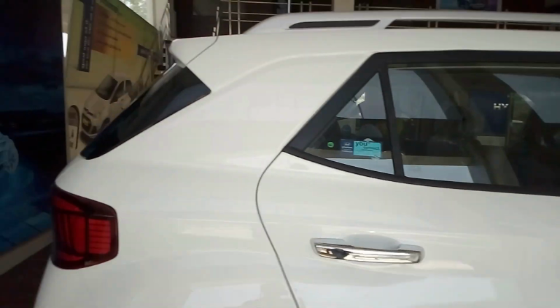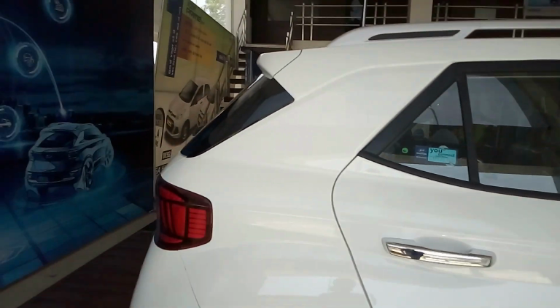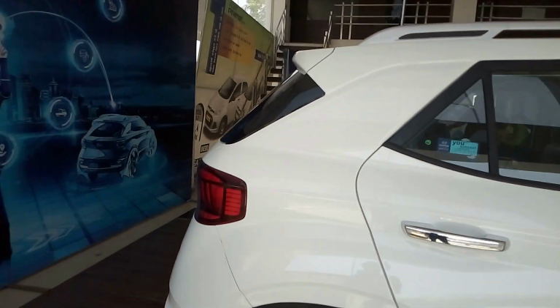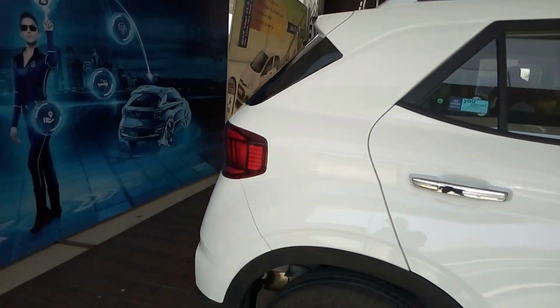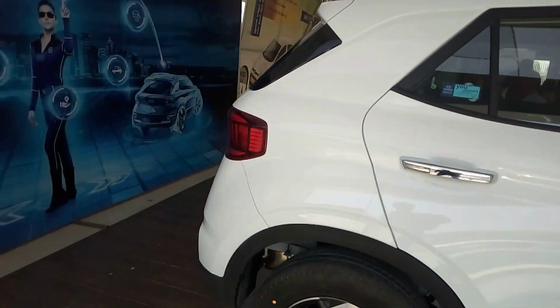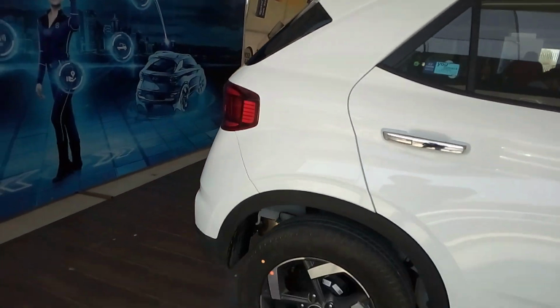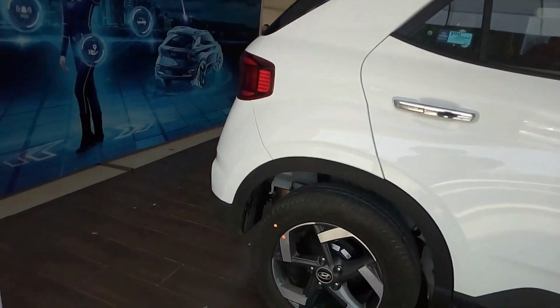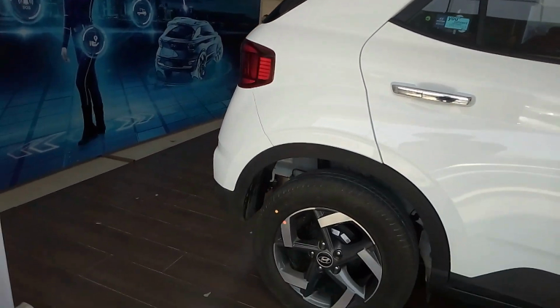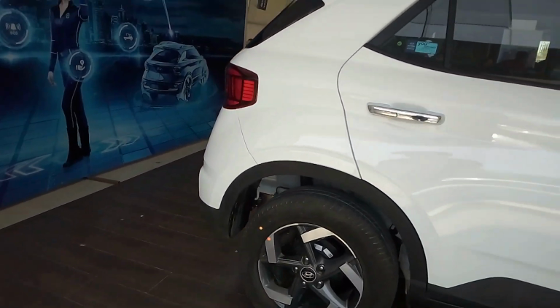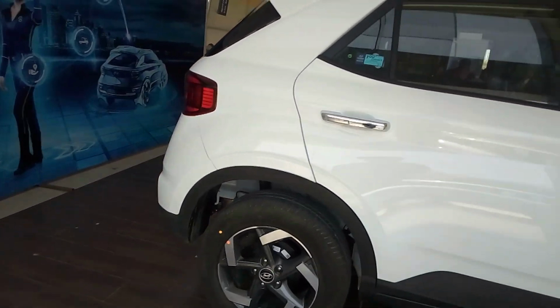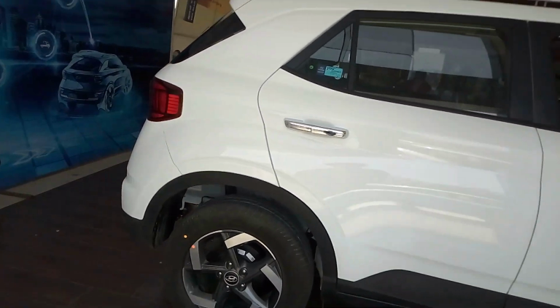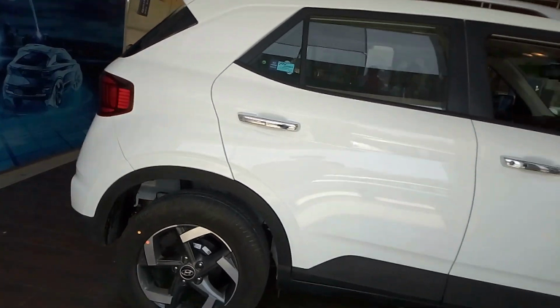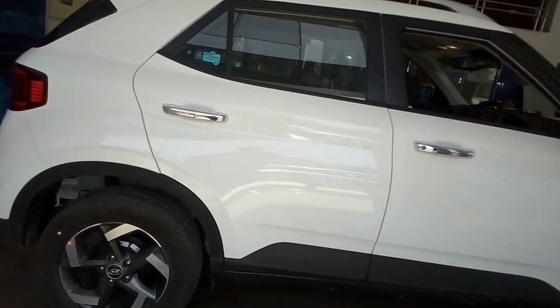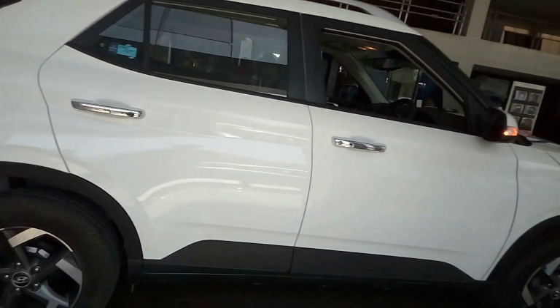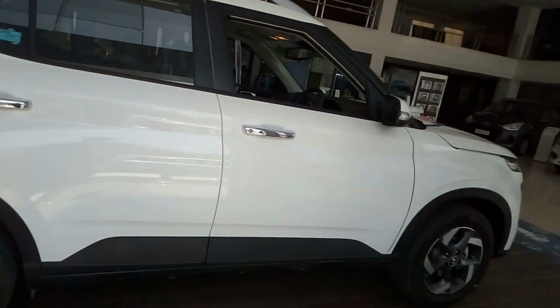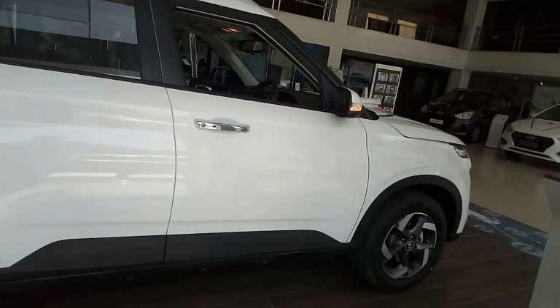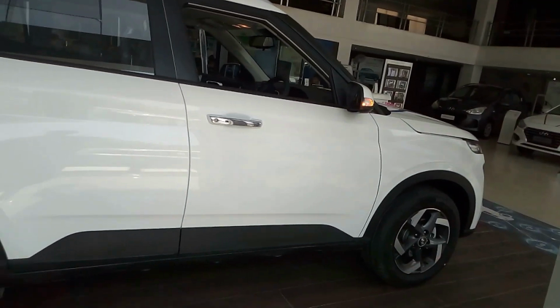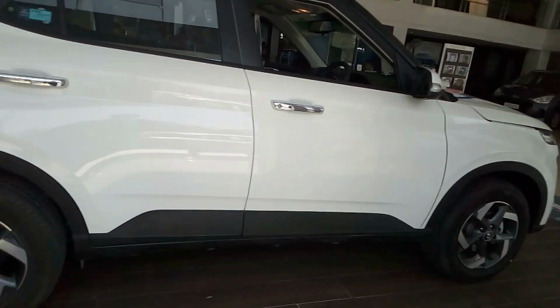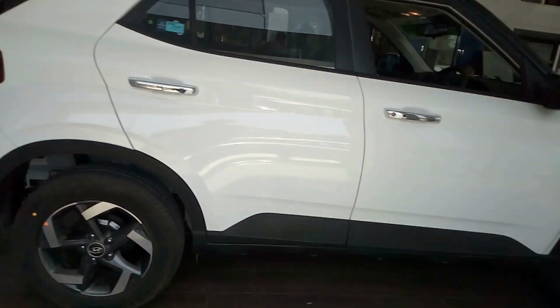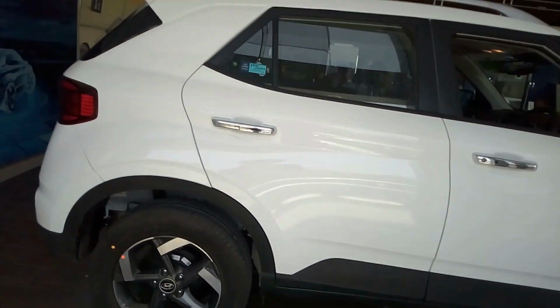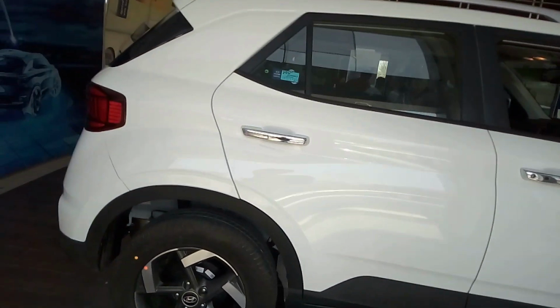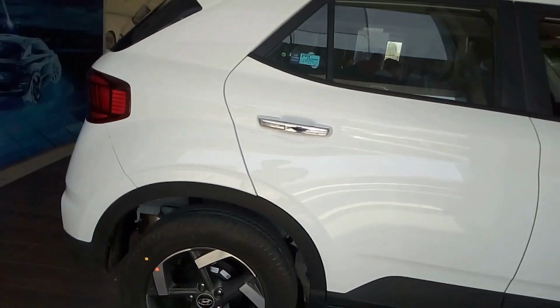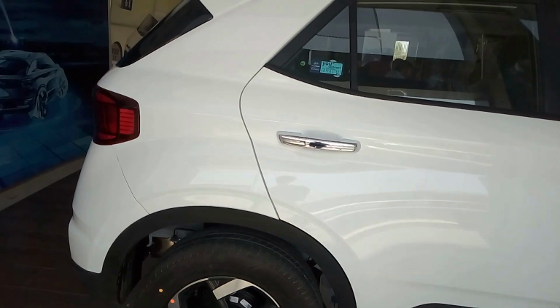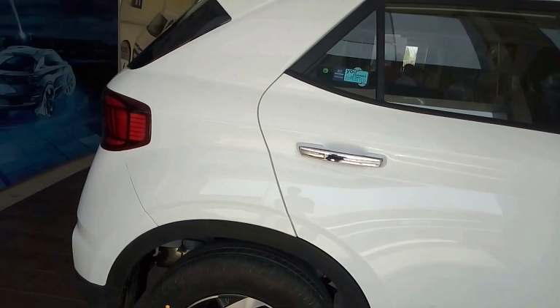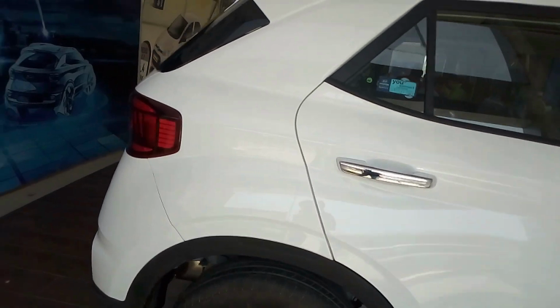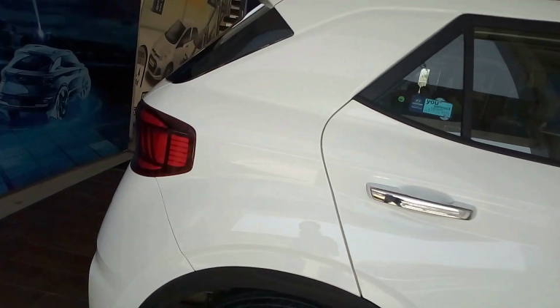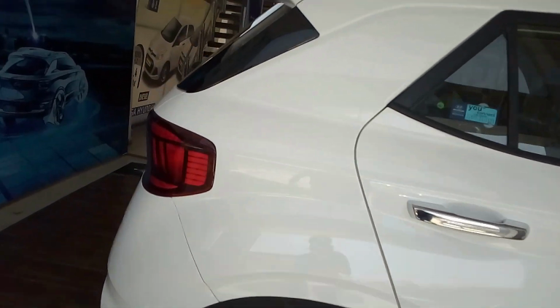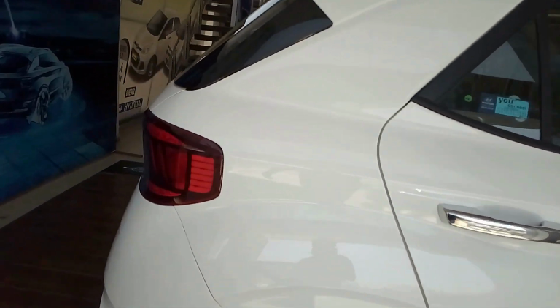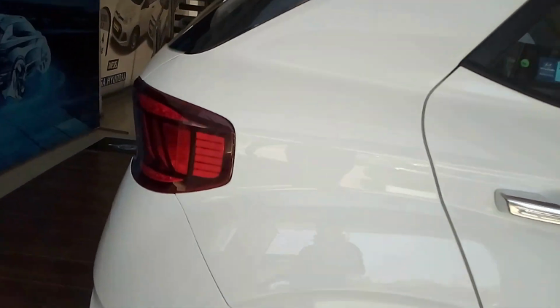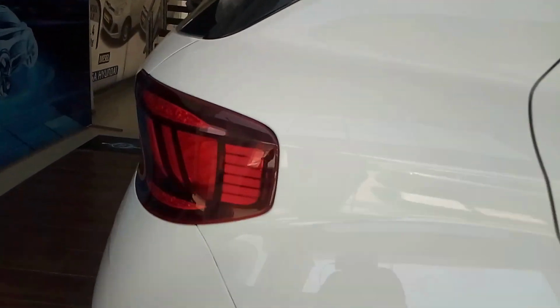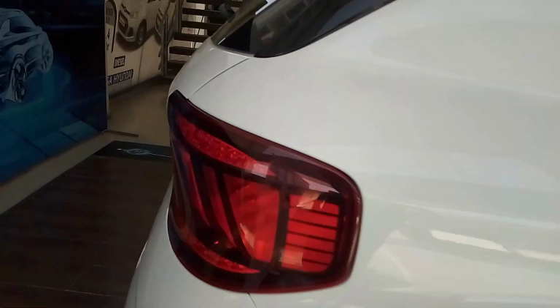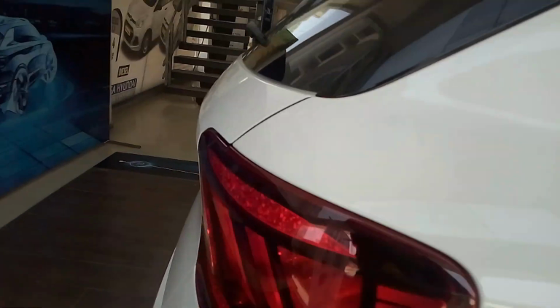The car looks quite good from the side. This car is a sub-4 metre compact SUV.